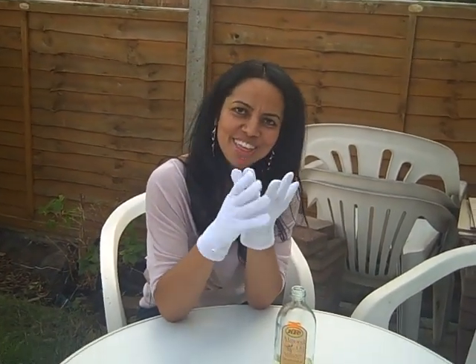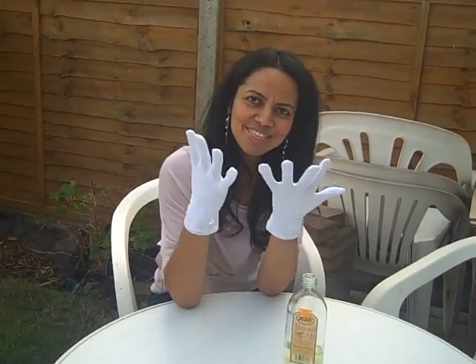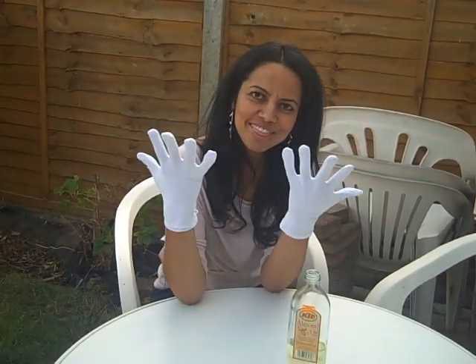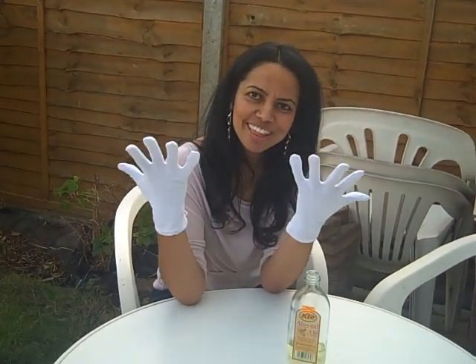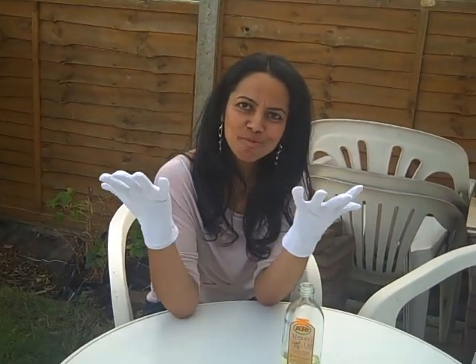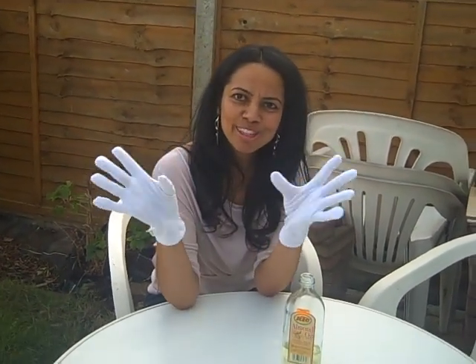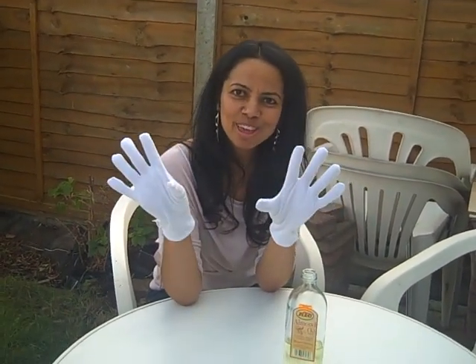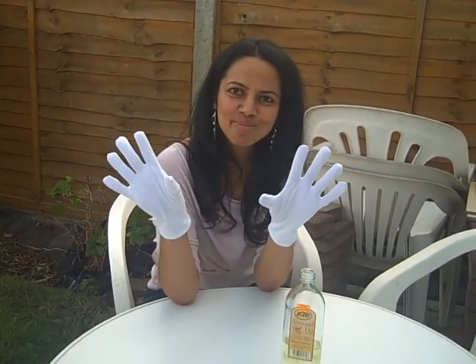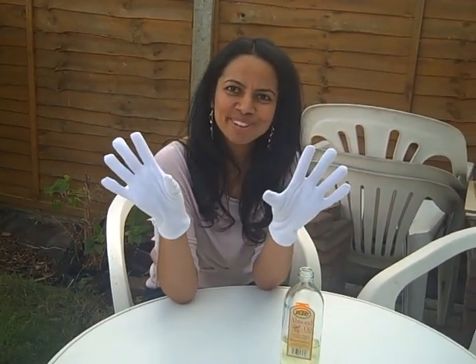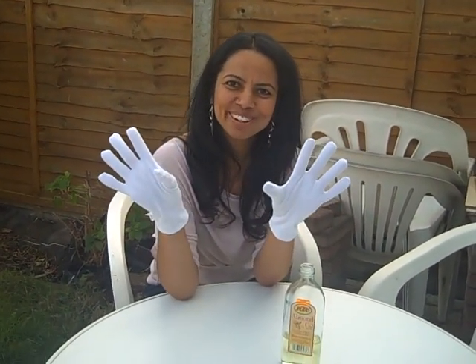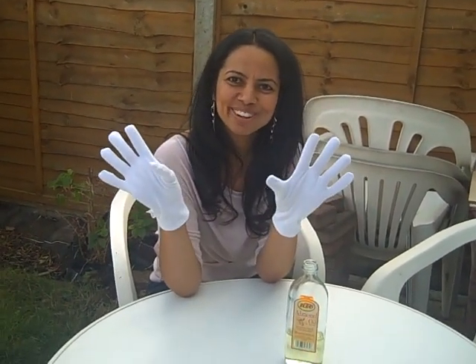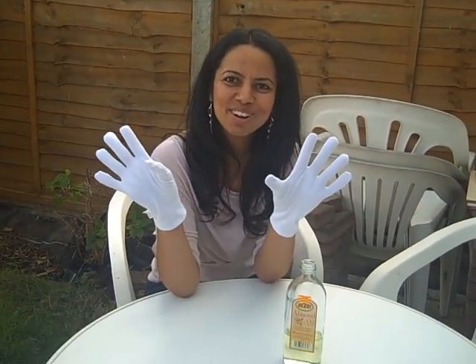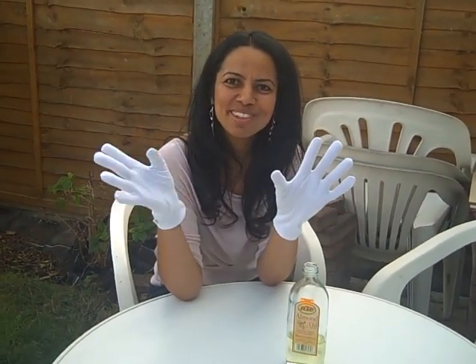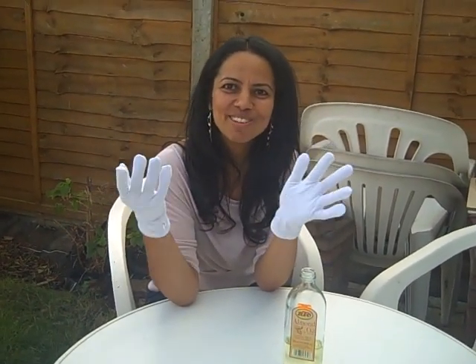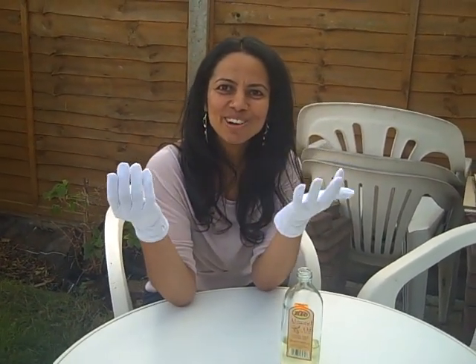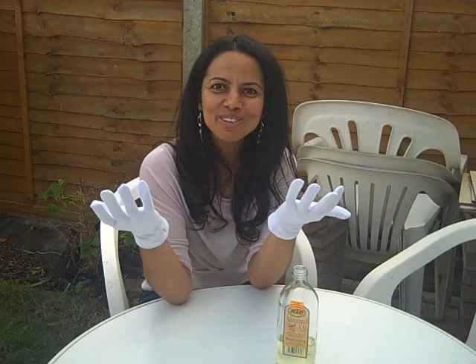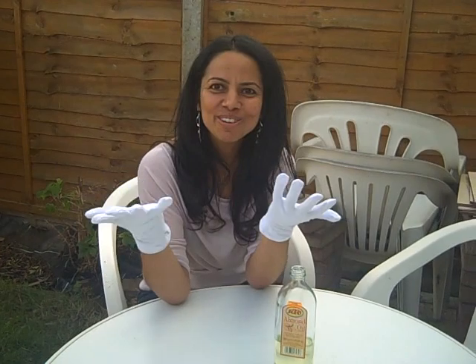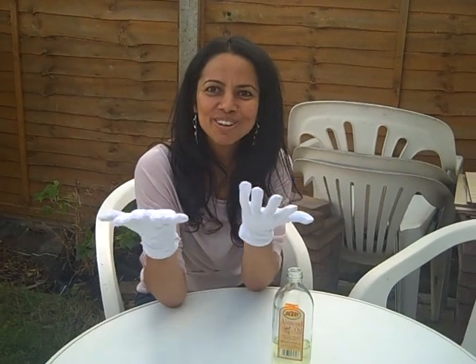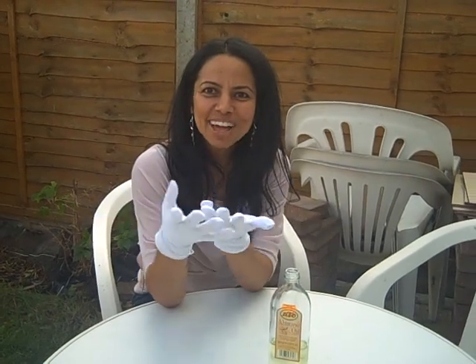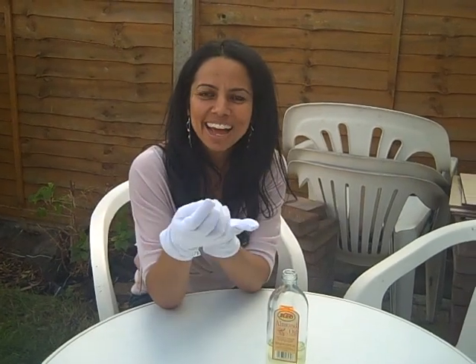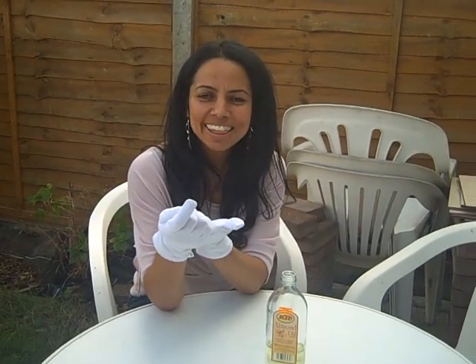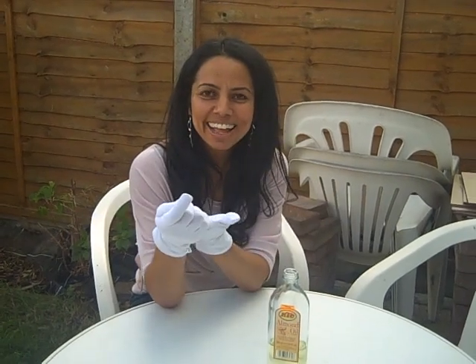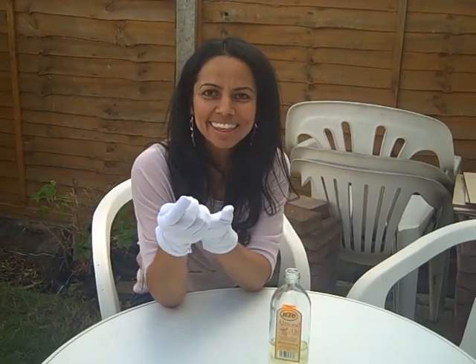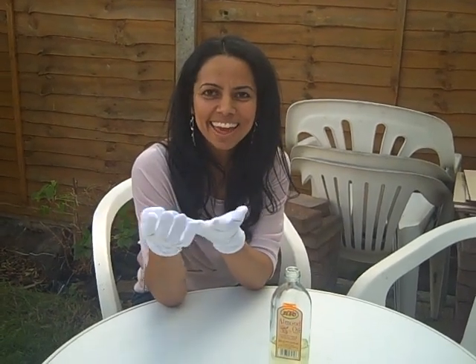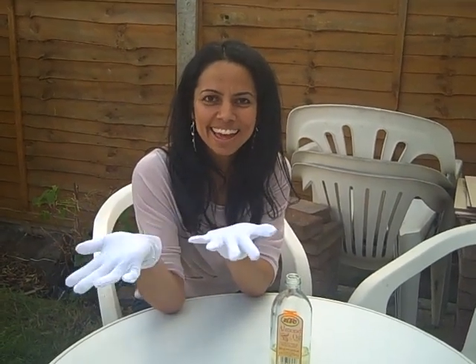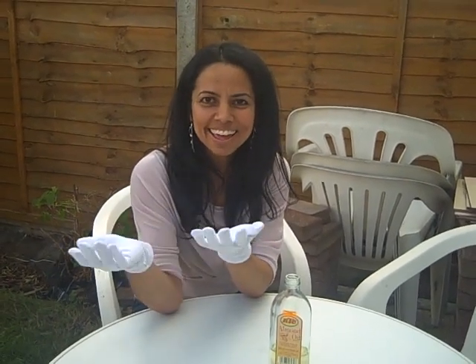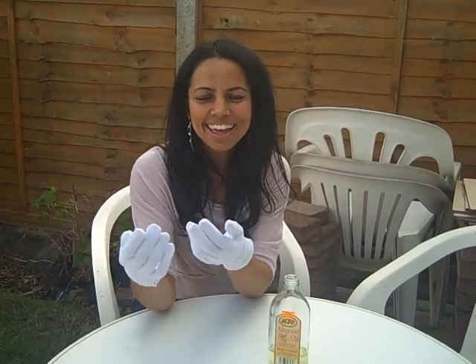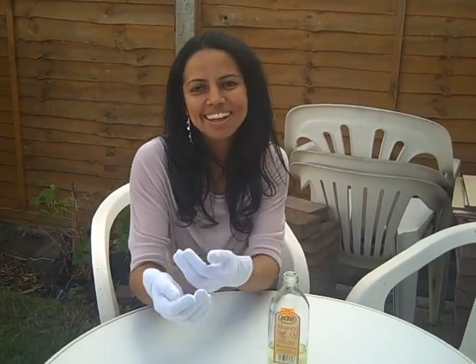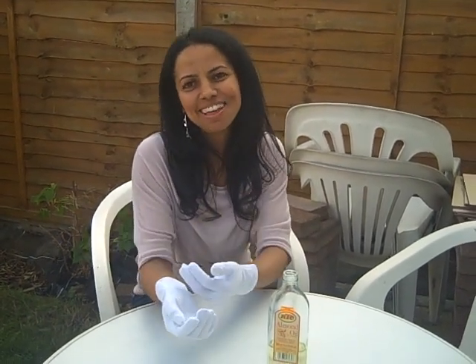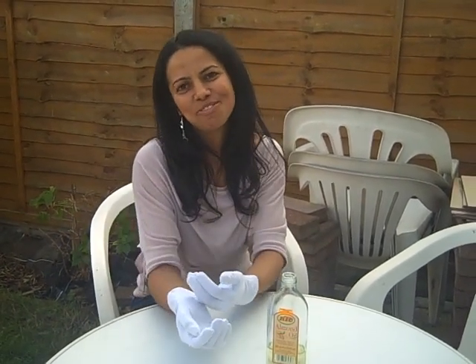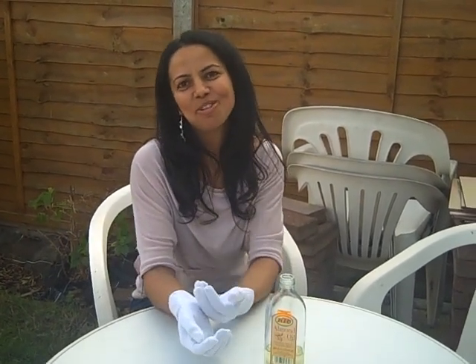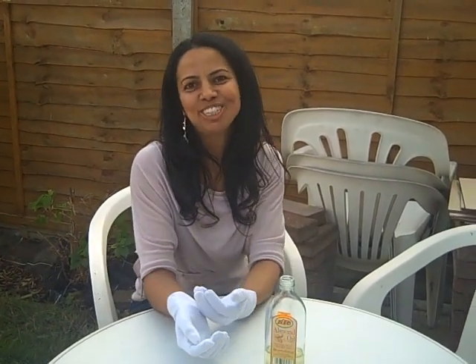That's my tip on almond oil and hand care. Thanks for watching.